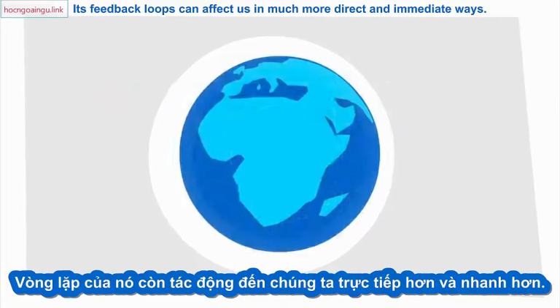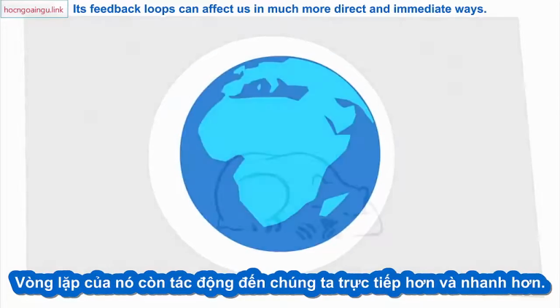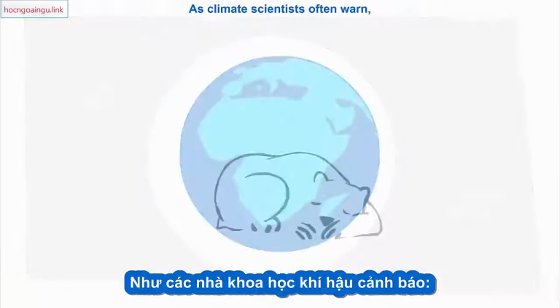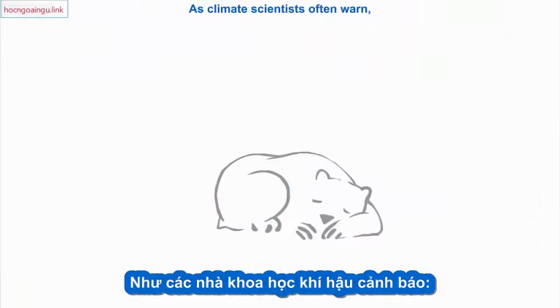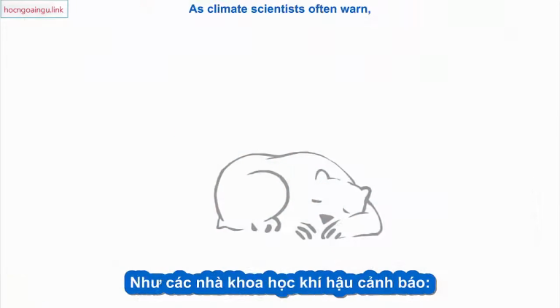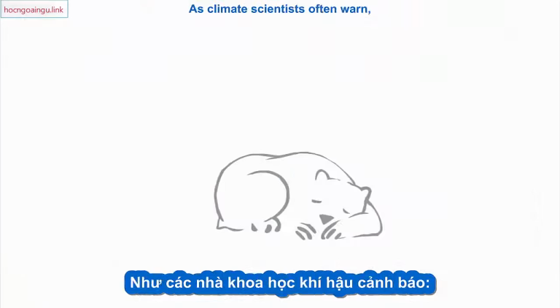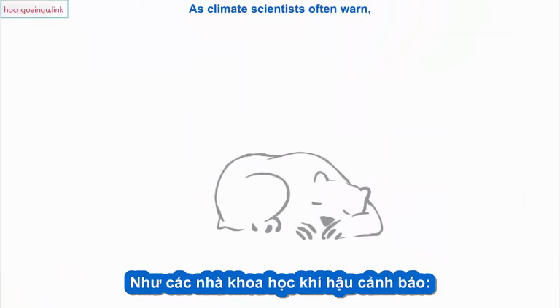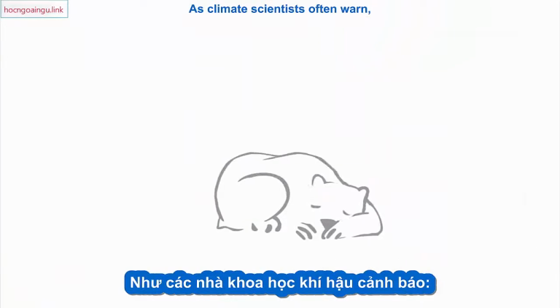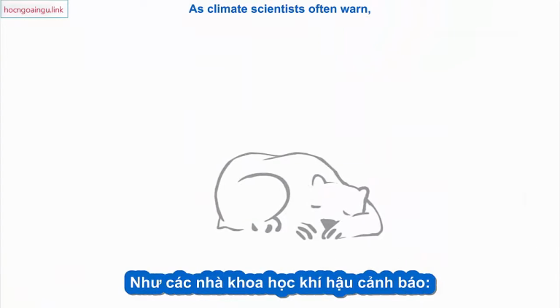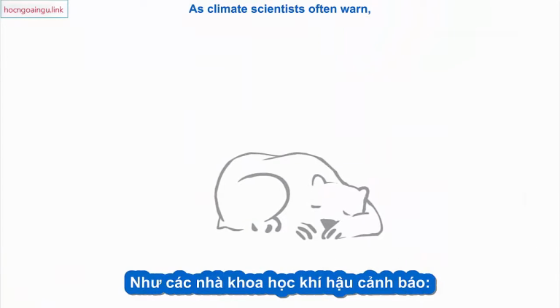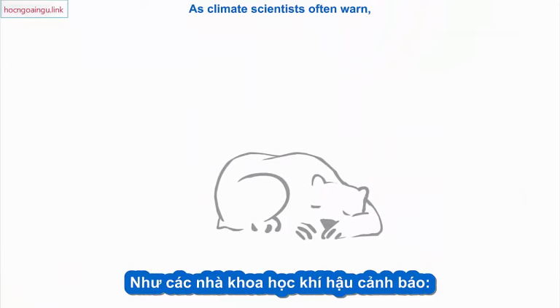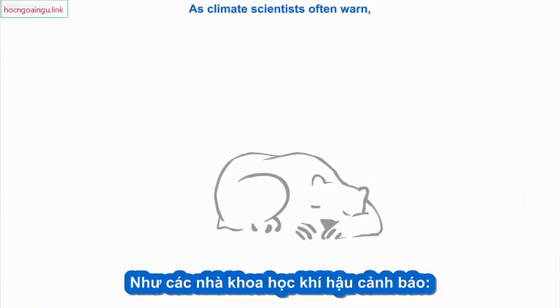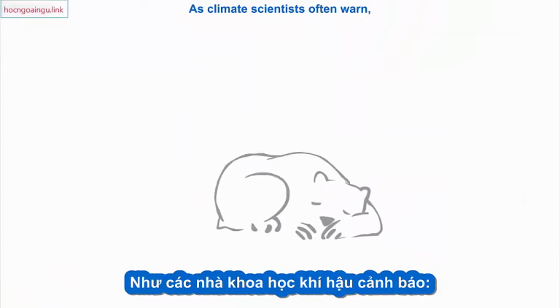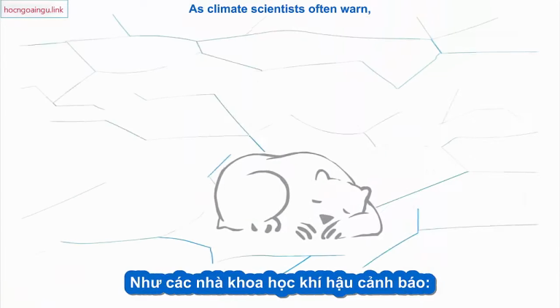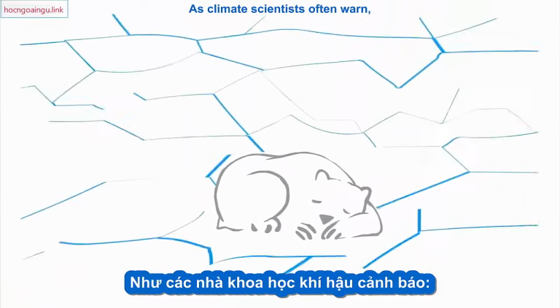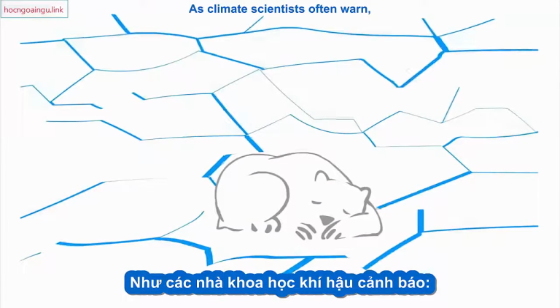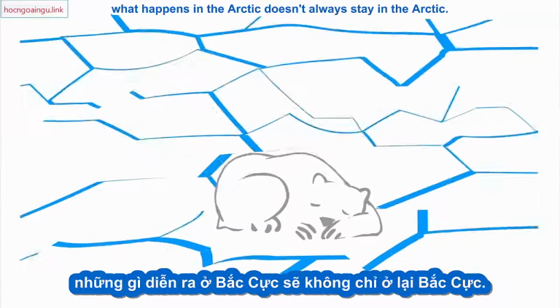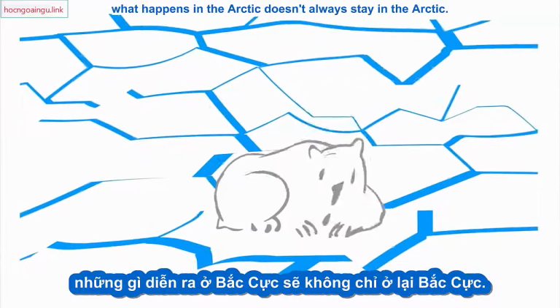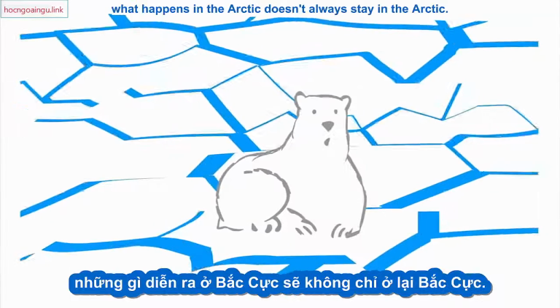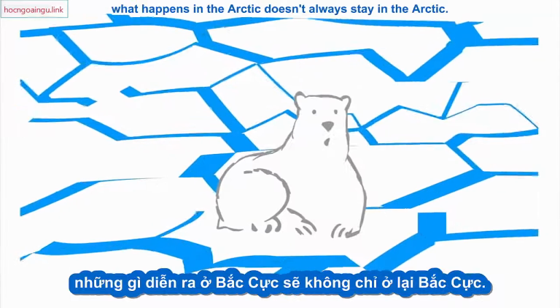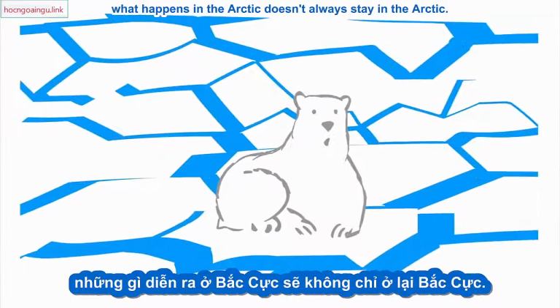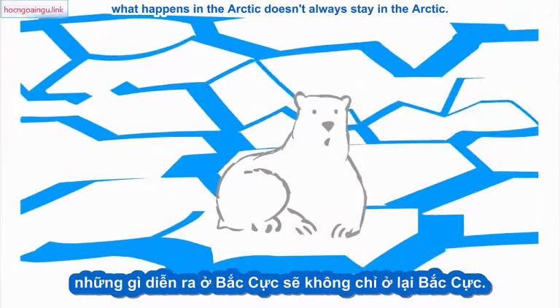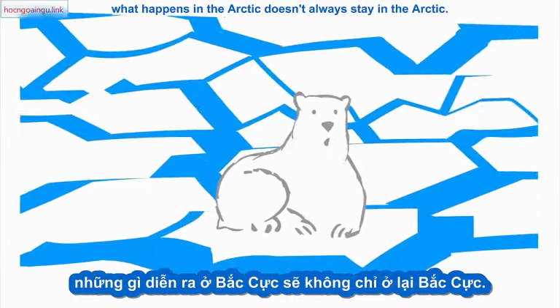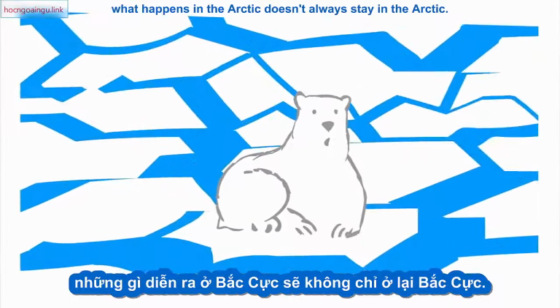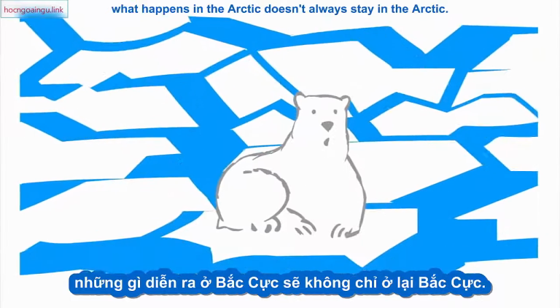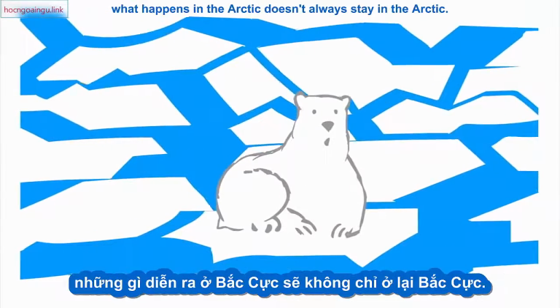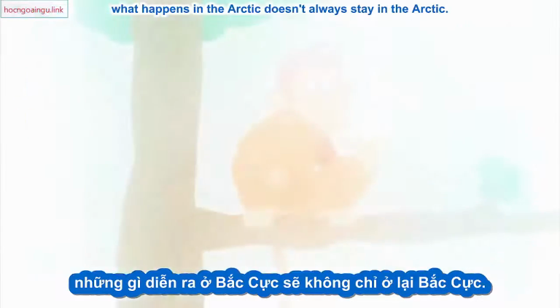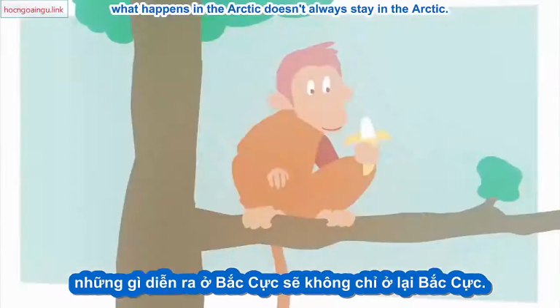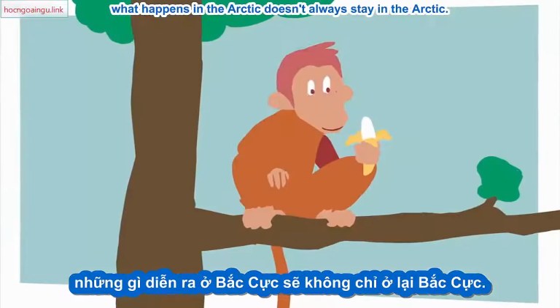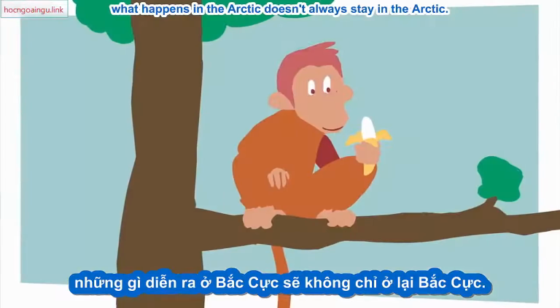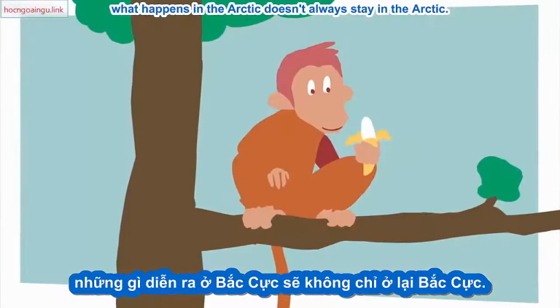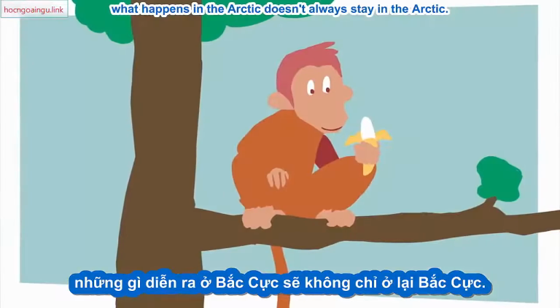As climate scientists often warn, what happens in the Arctic doesn't always stay in the Arctic. Its feedback loops can affect us in much more direct and immediate ways.